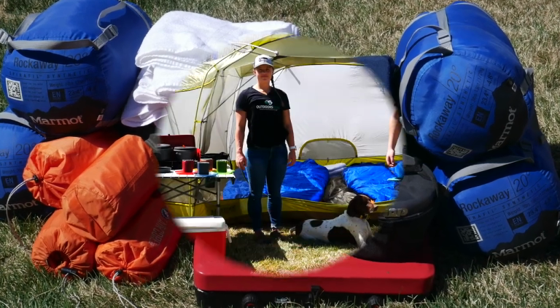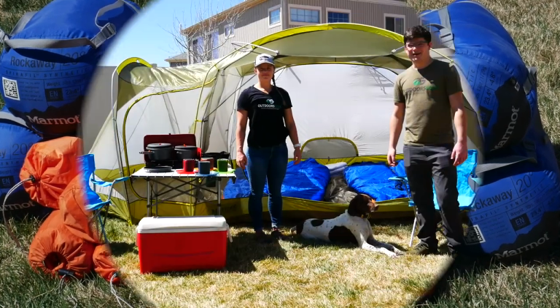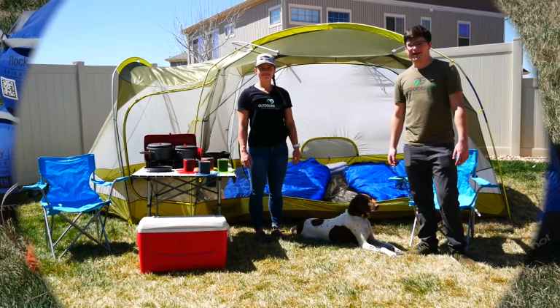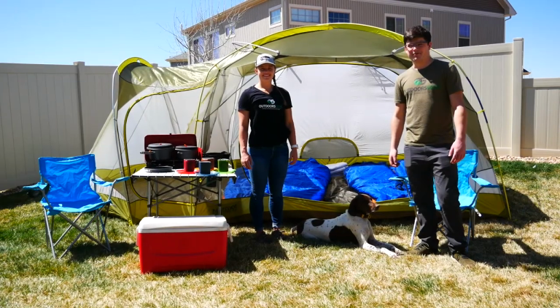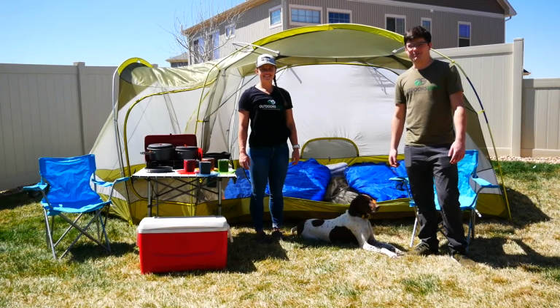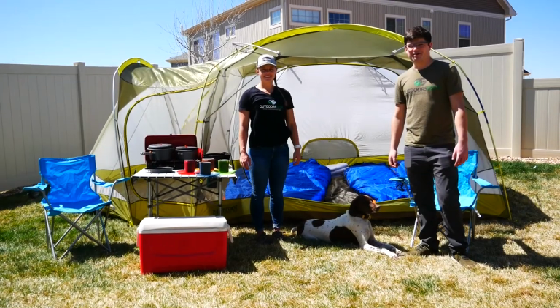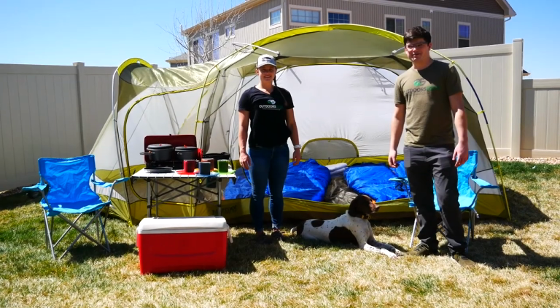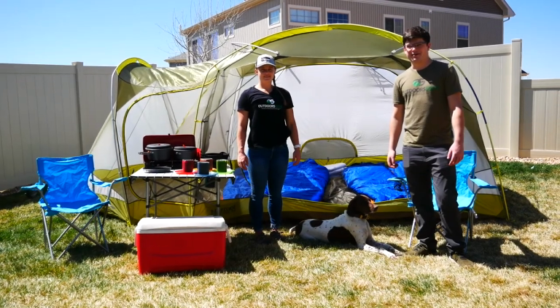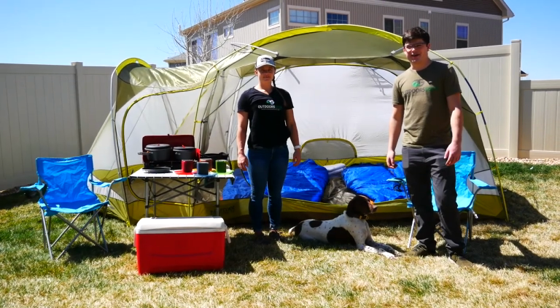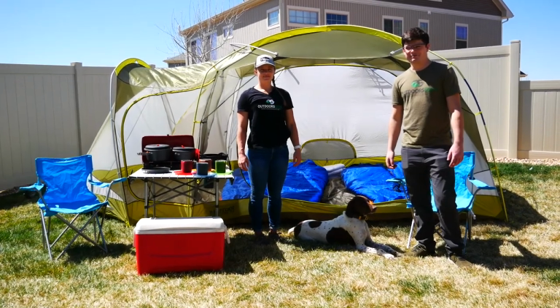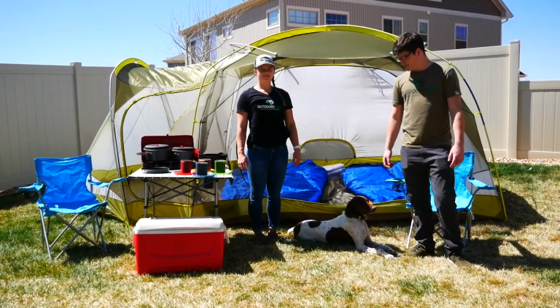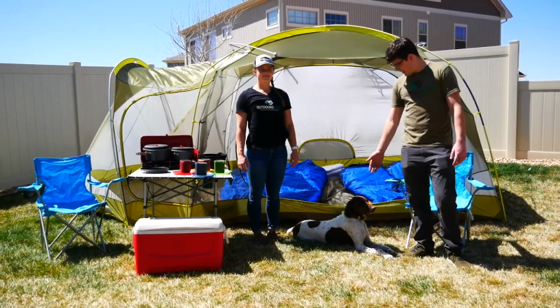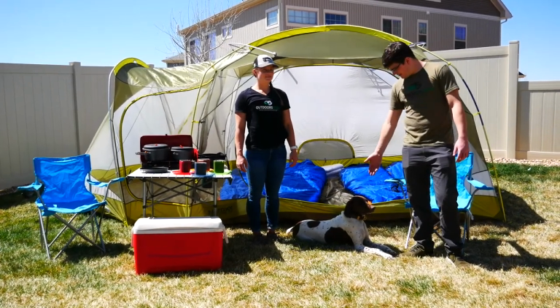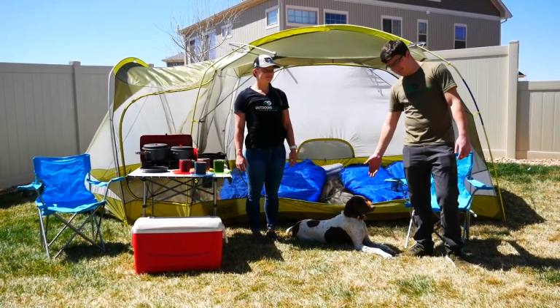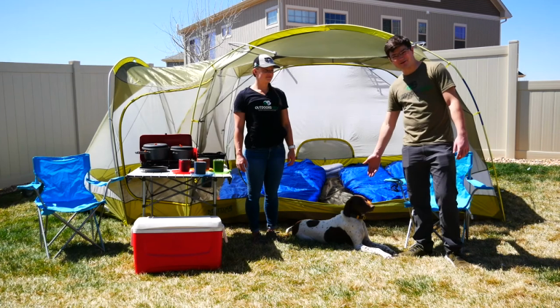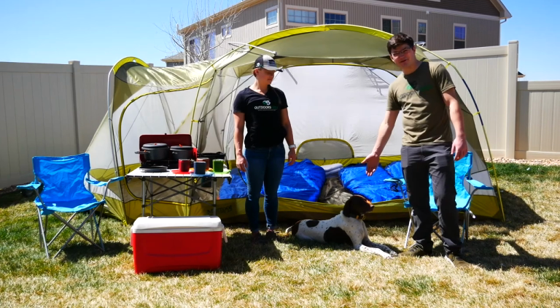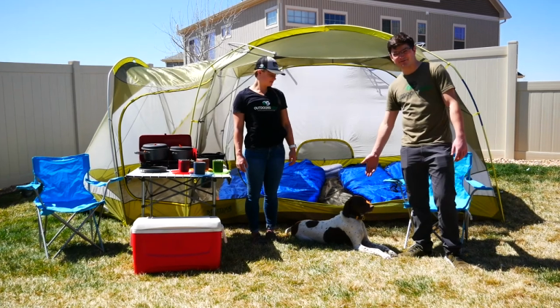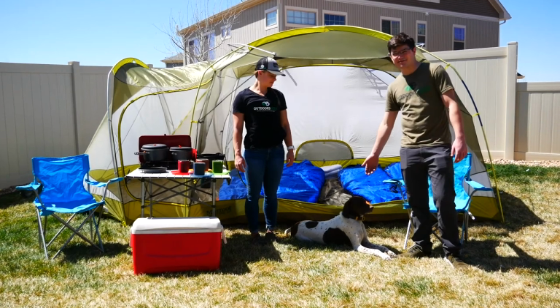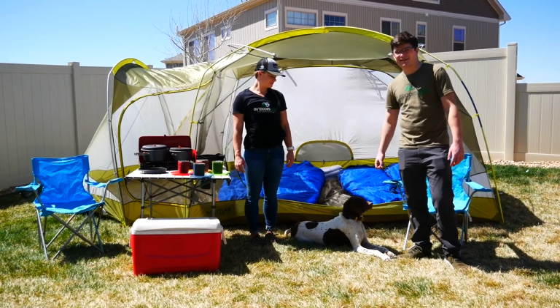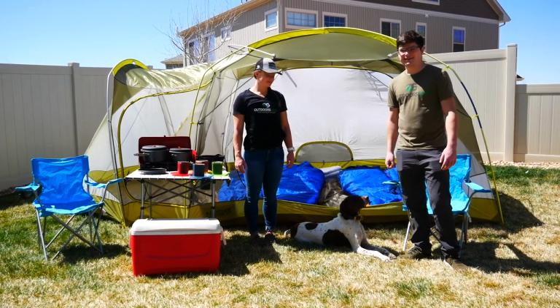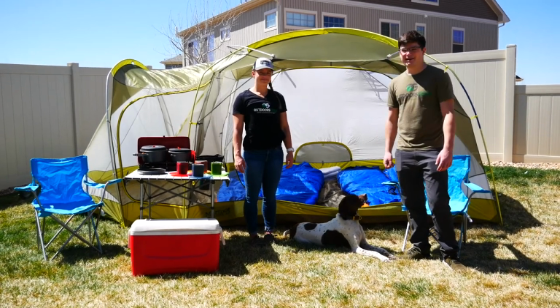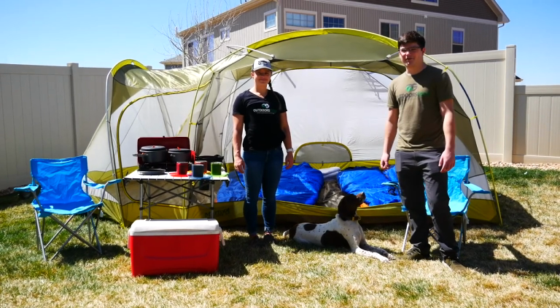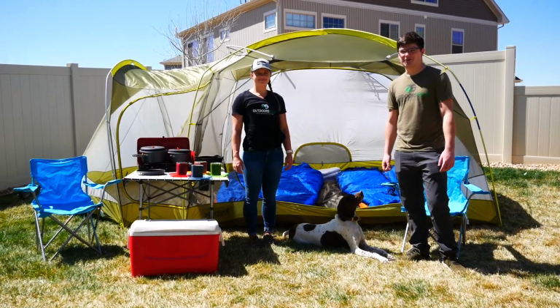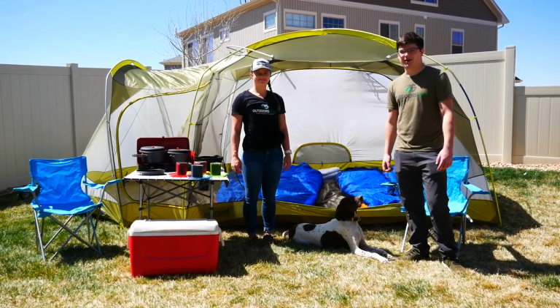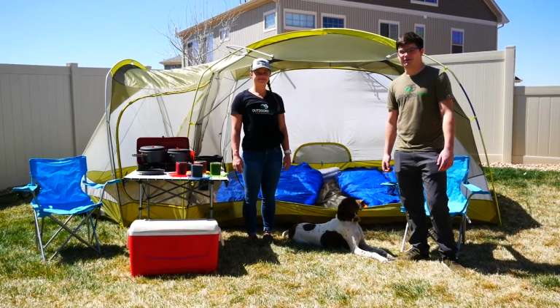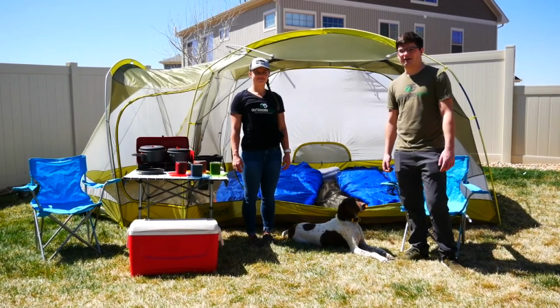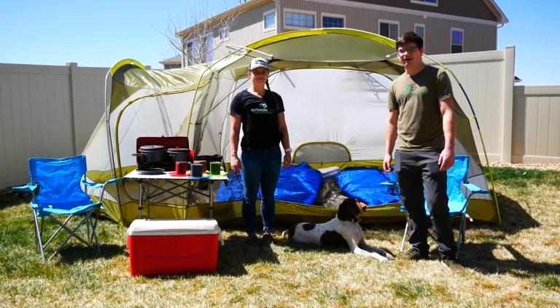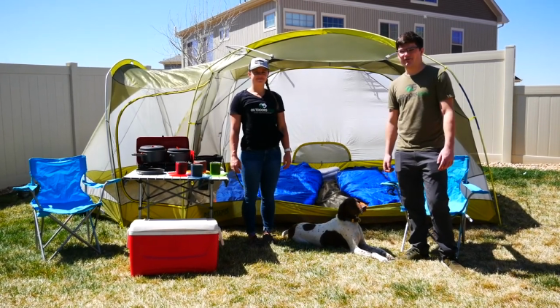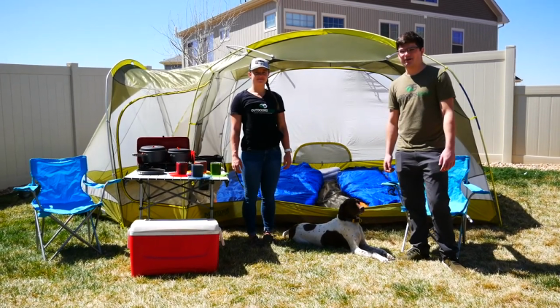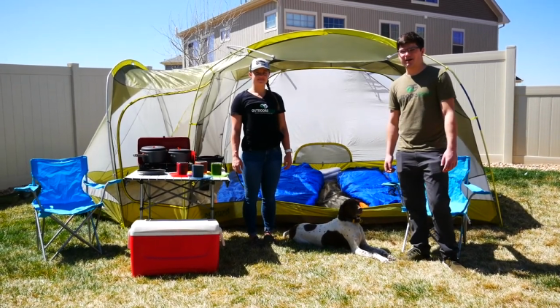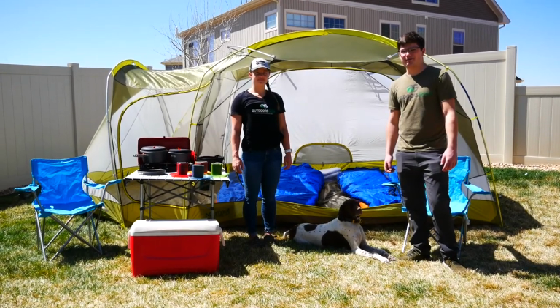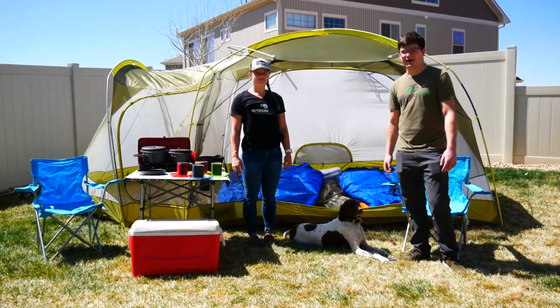Hey everybody, Brett and Chelsea here again. Today, featuring Ramsey Rose. Today we're gonna be showing off the Family Camping package.